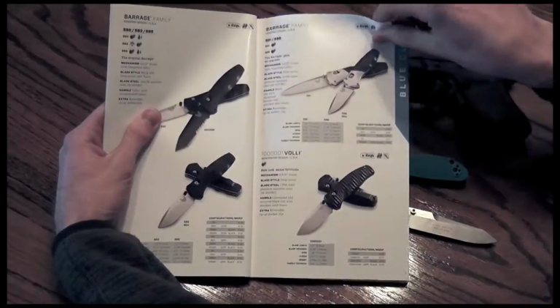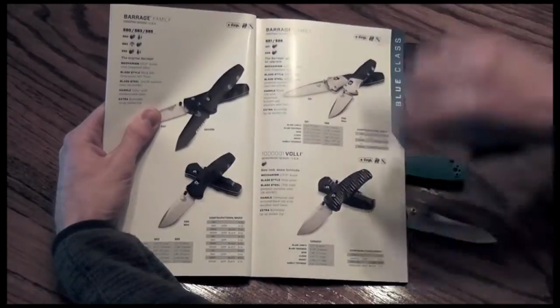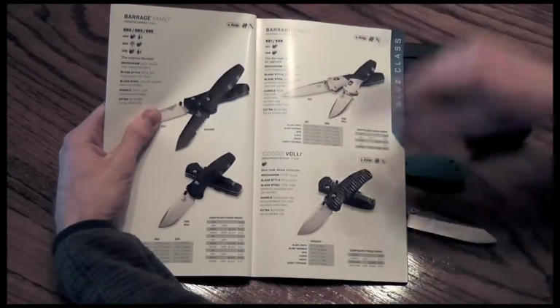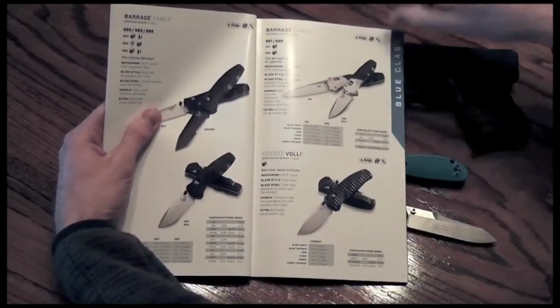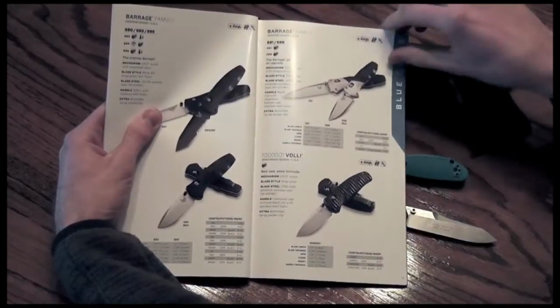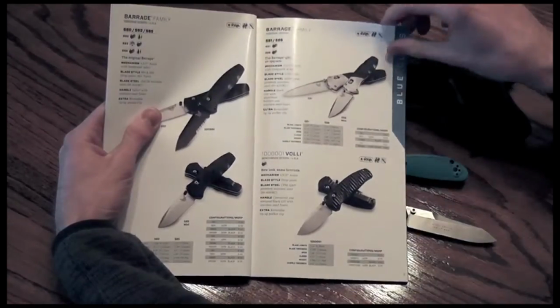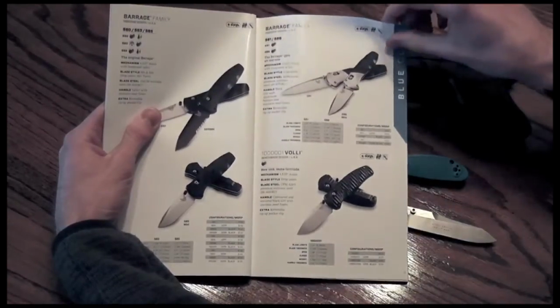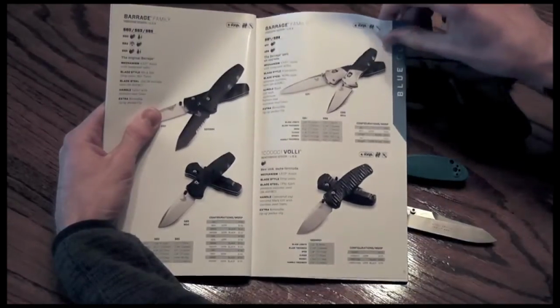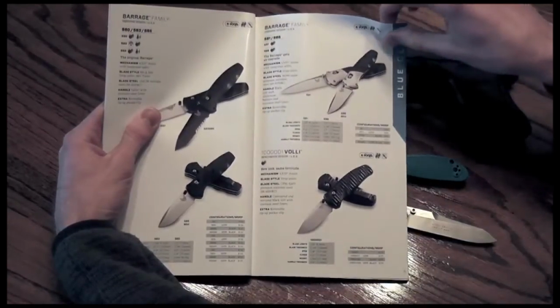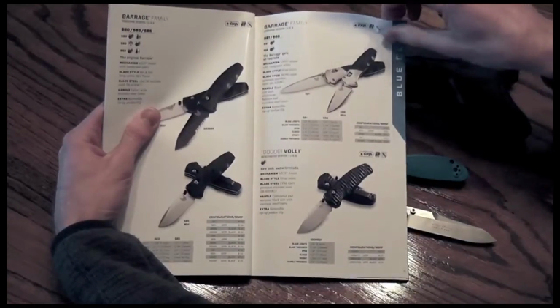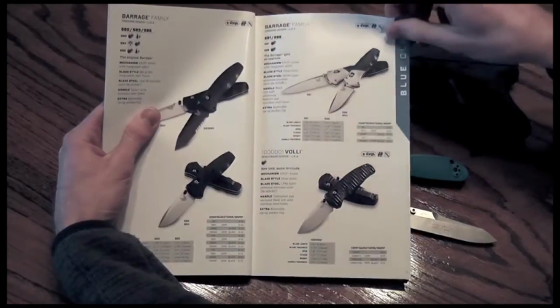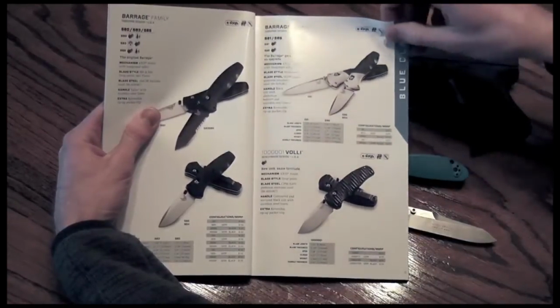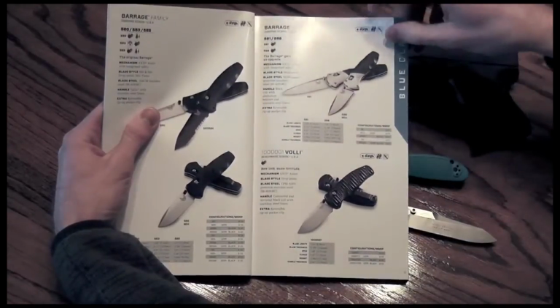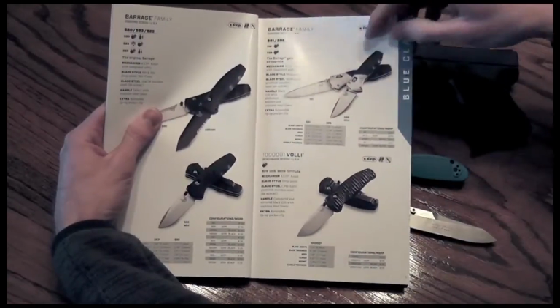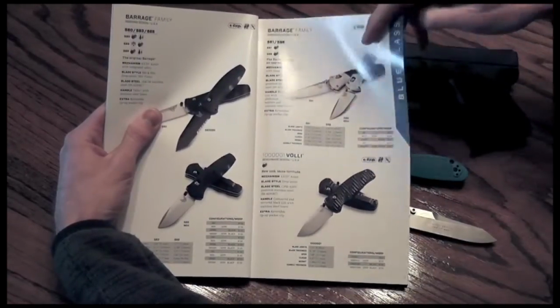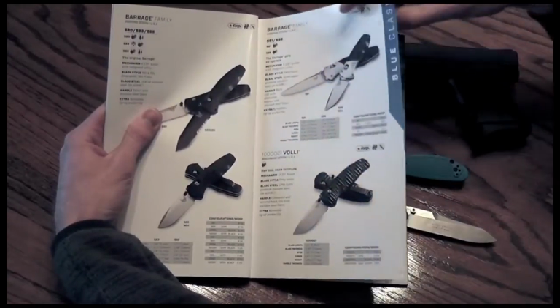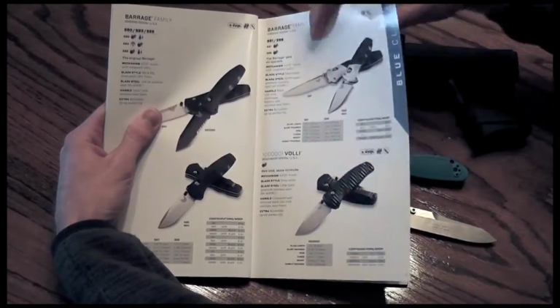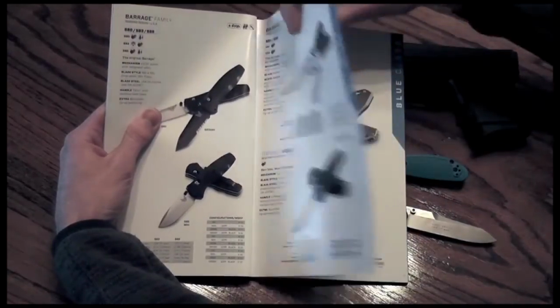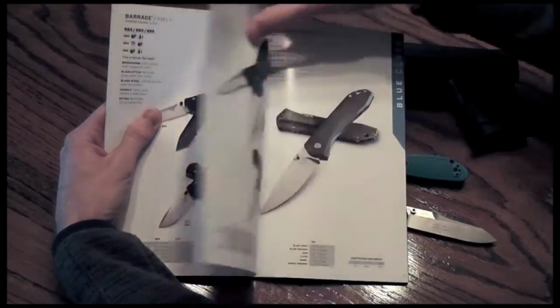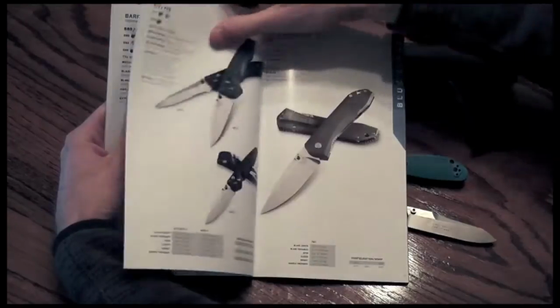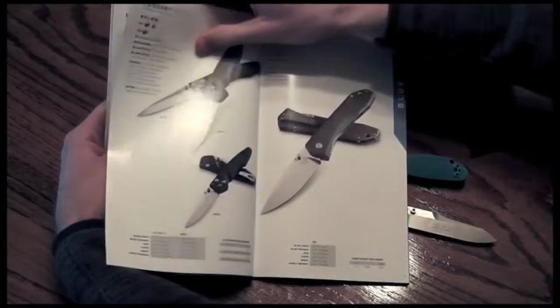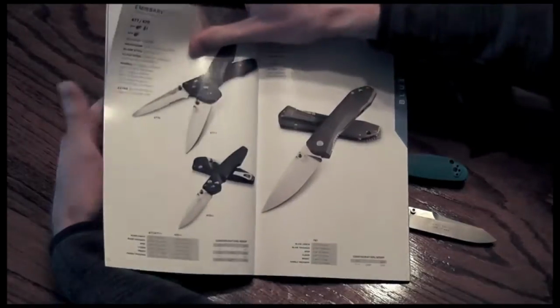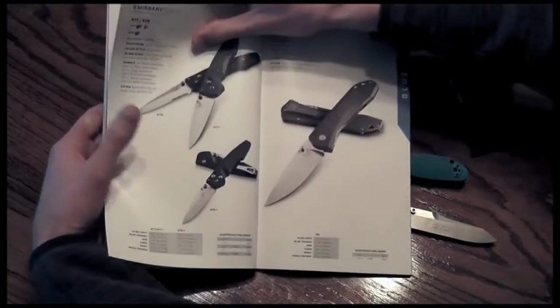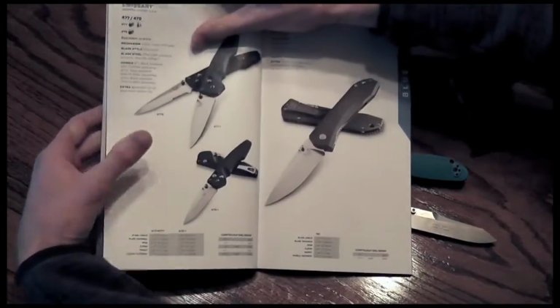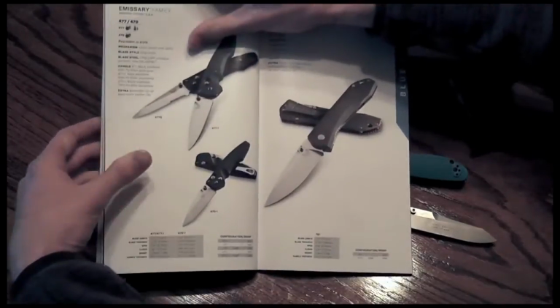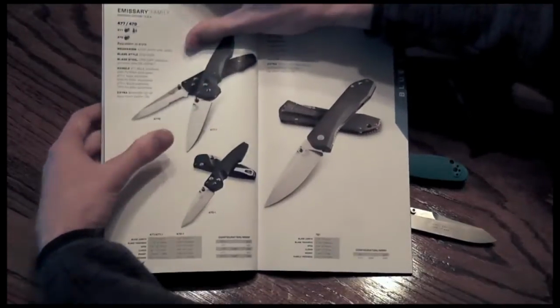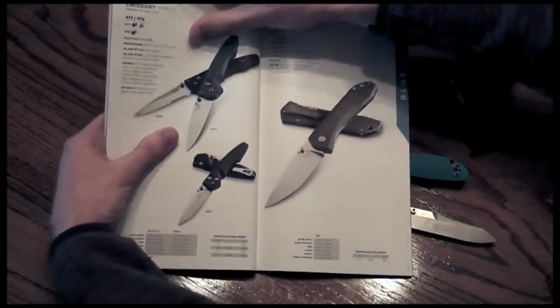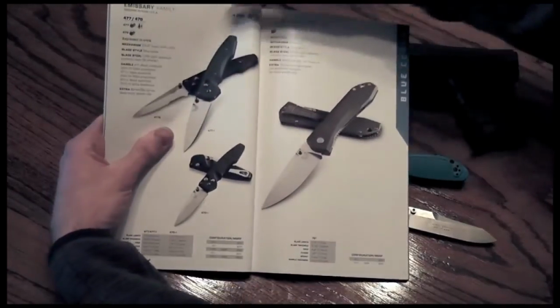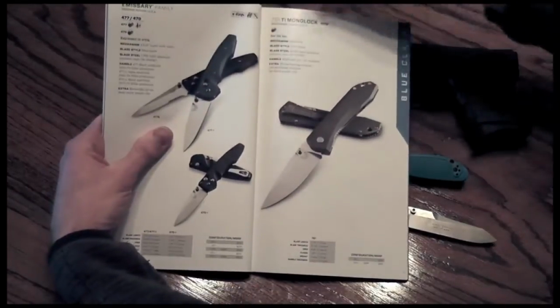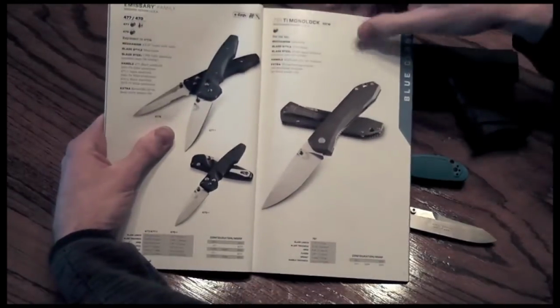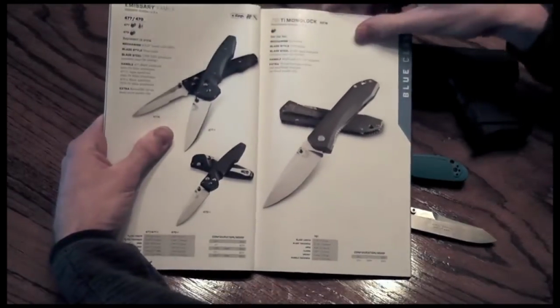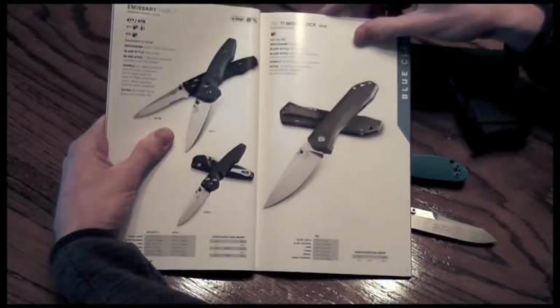For the price point, about $170 to $190 for Benchmade — again, this is MSRP, so you'll find it a little cheaper.